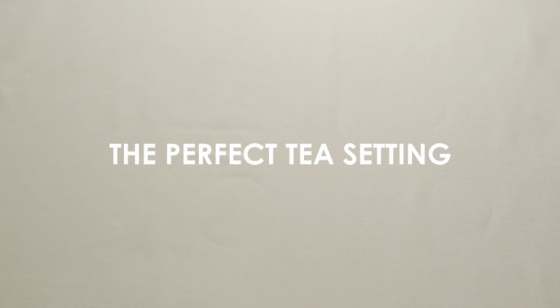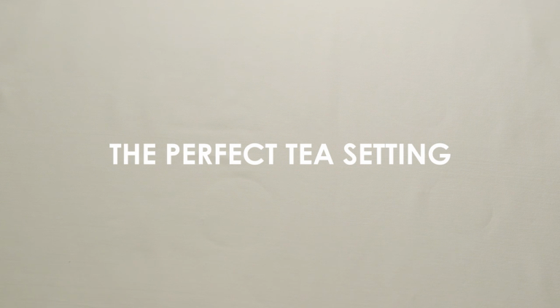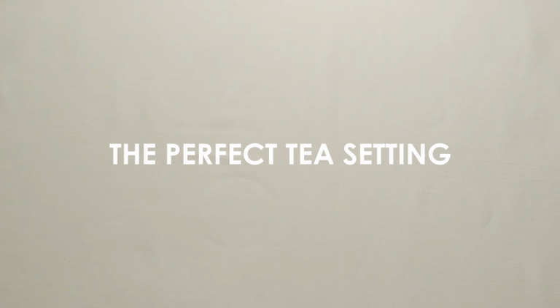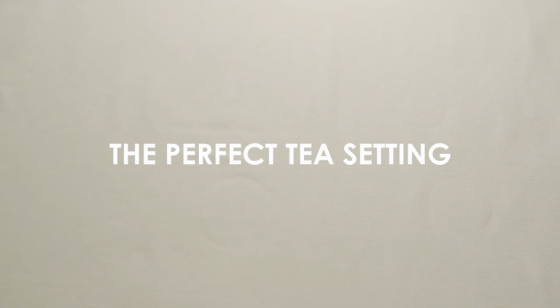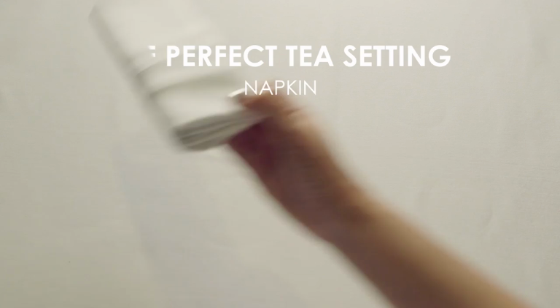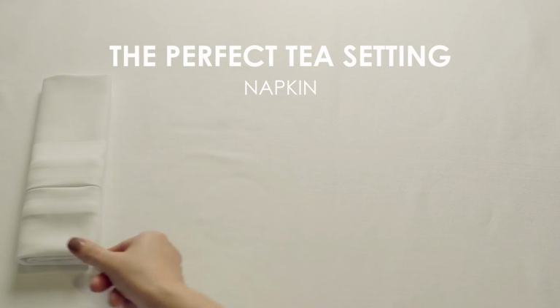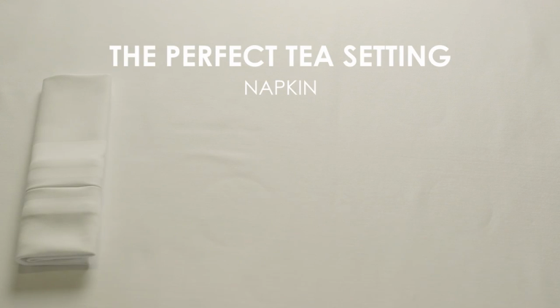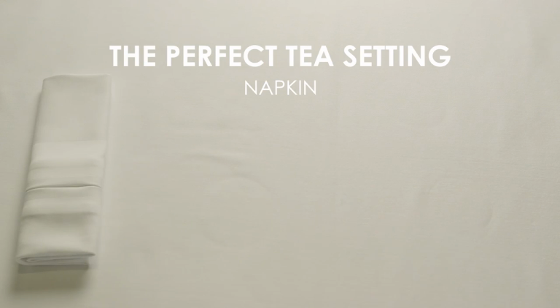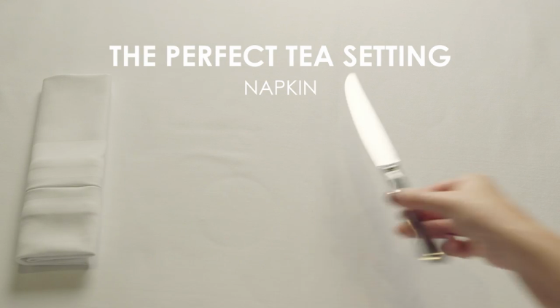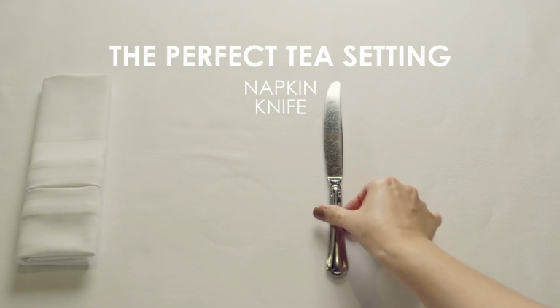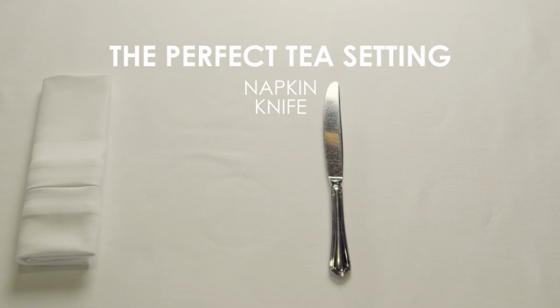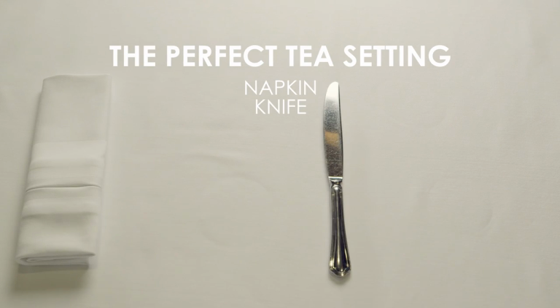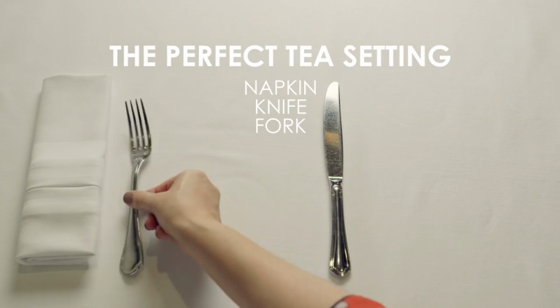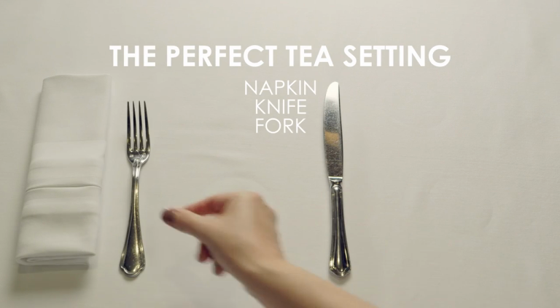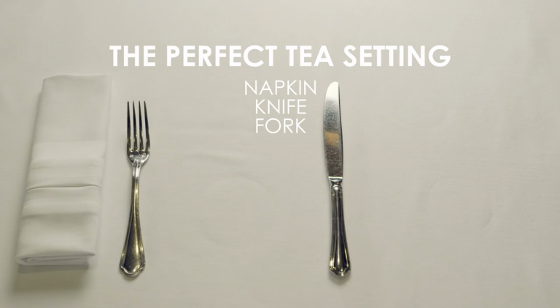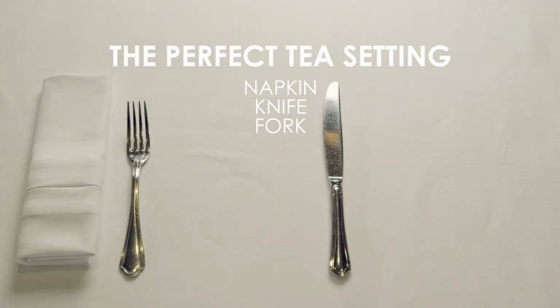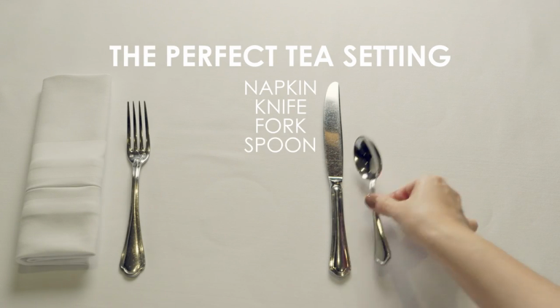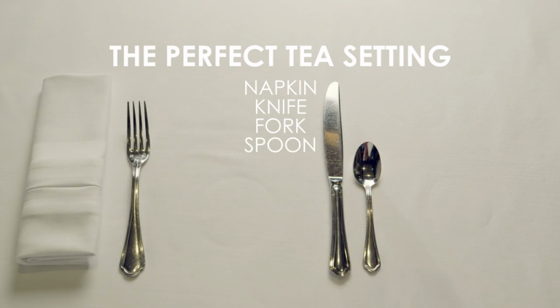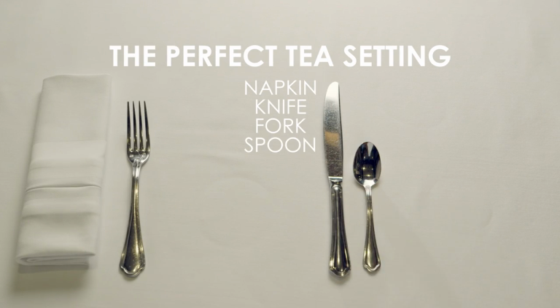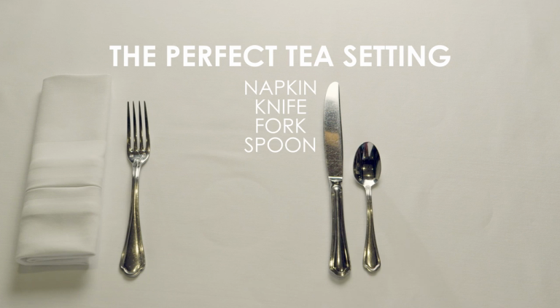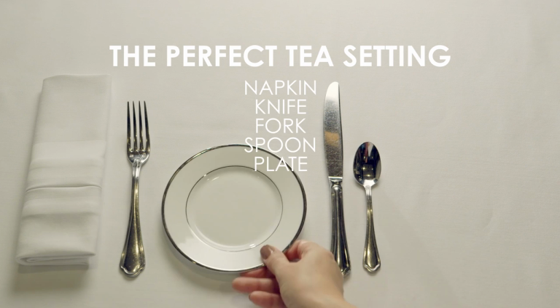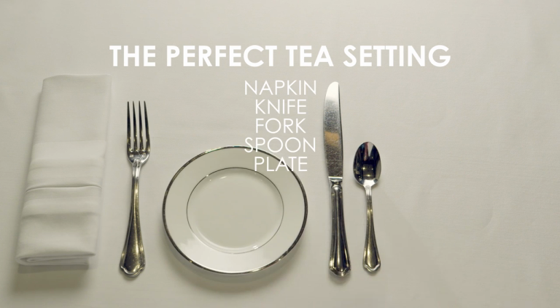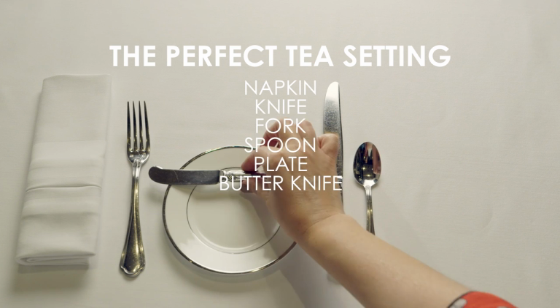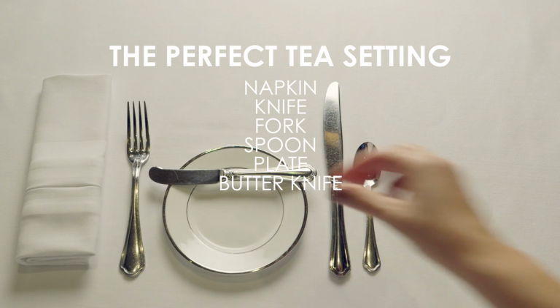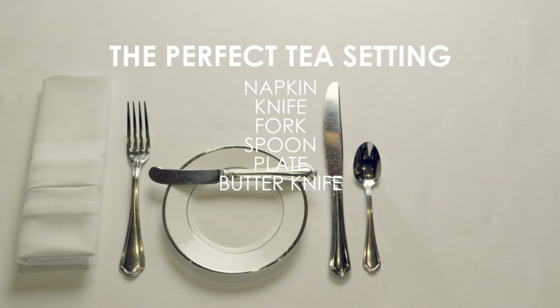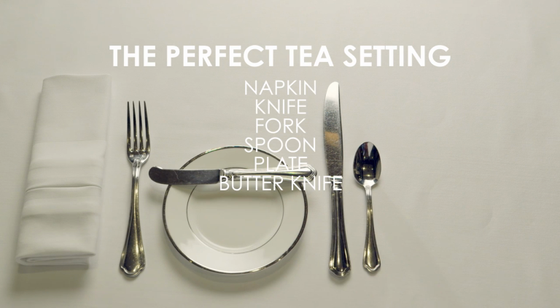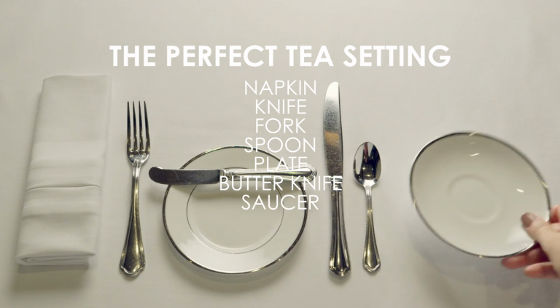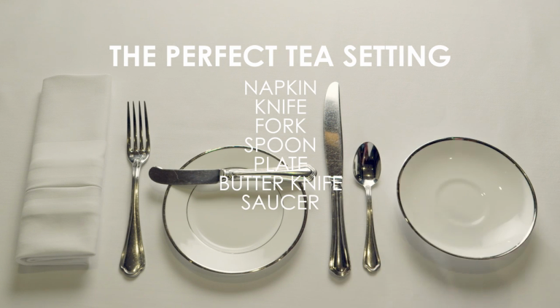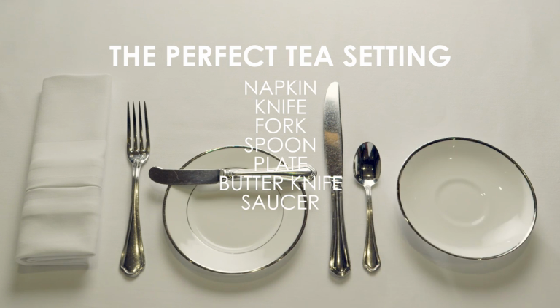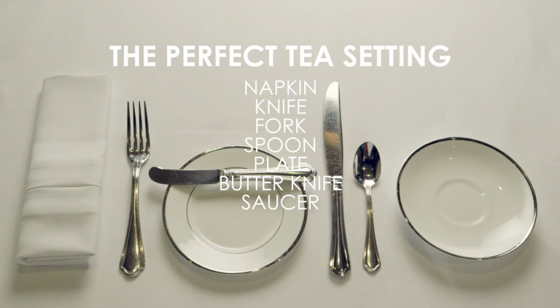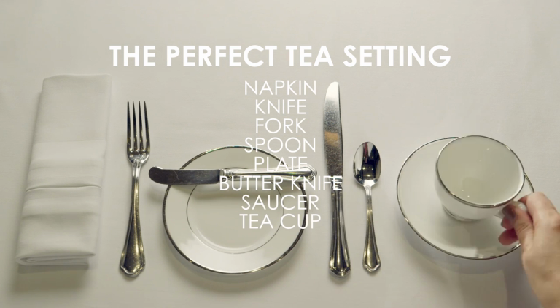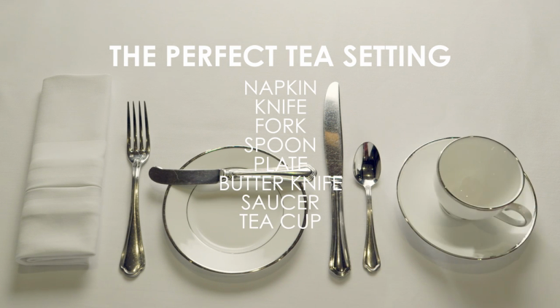Start with the tea setting. Make sure that the table looks beautiful.